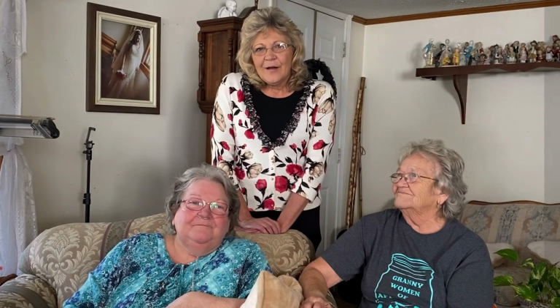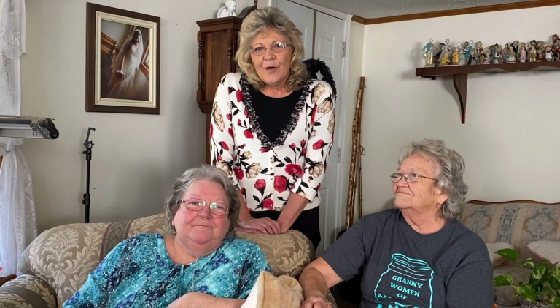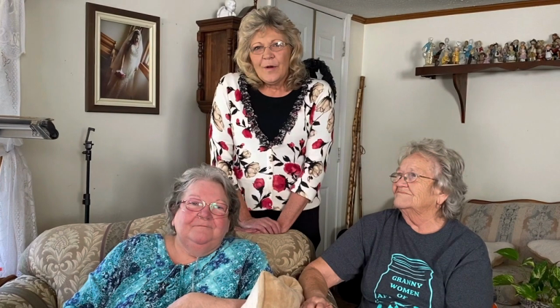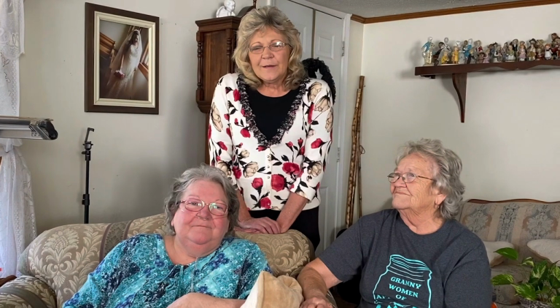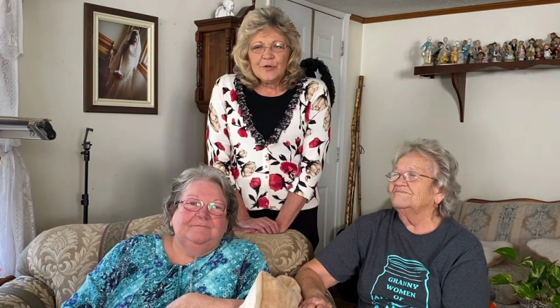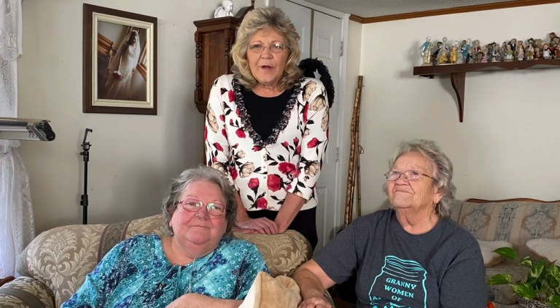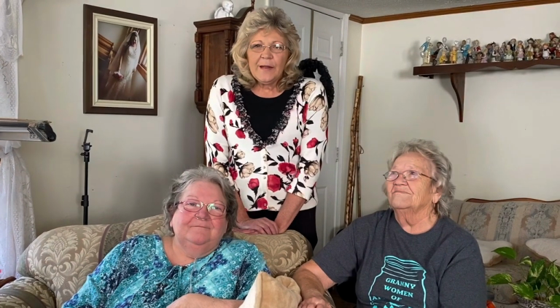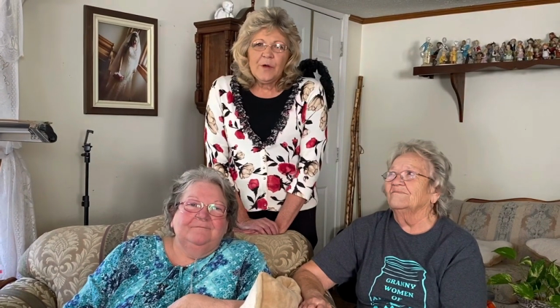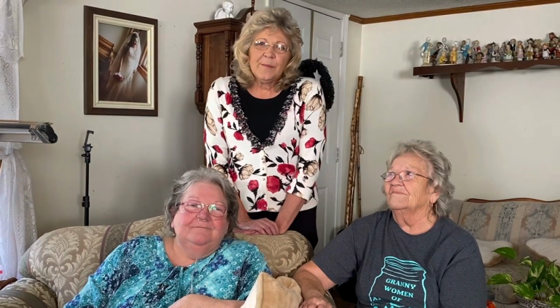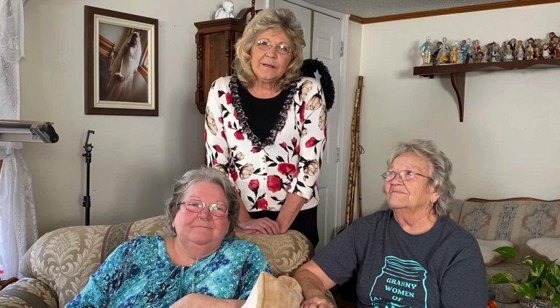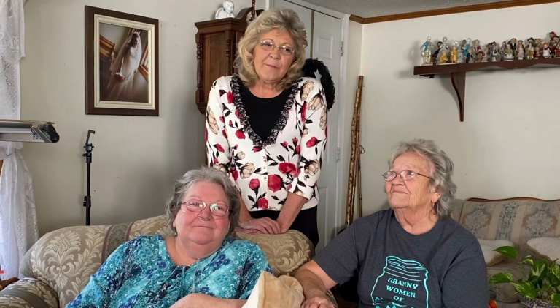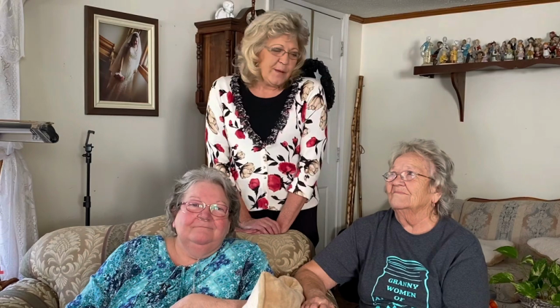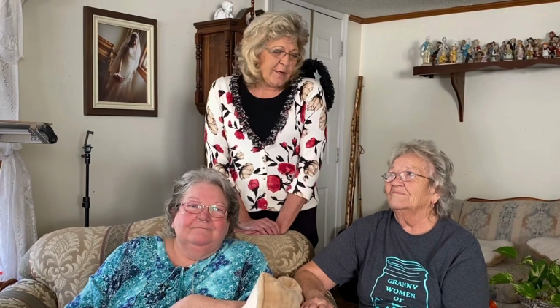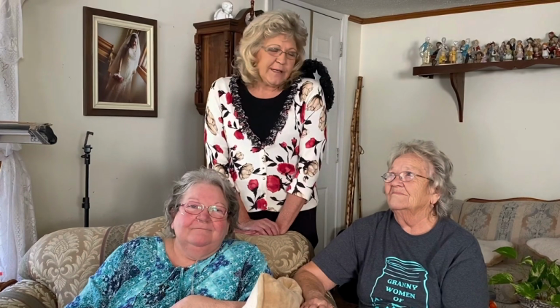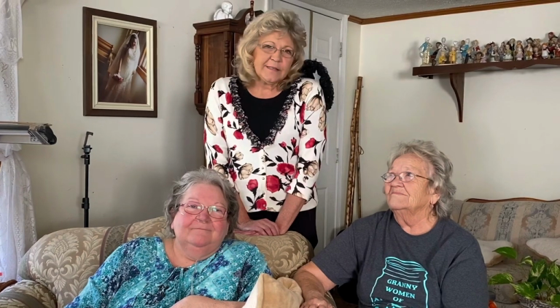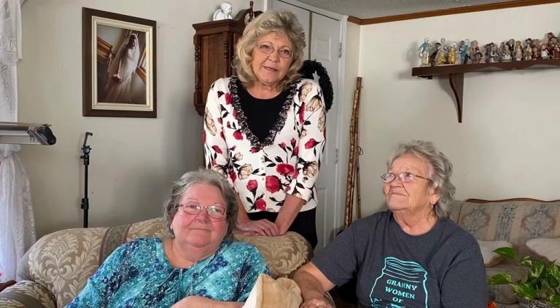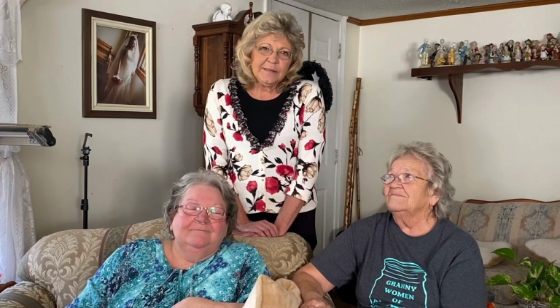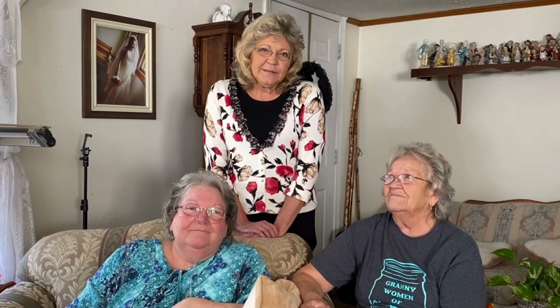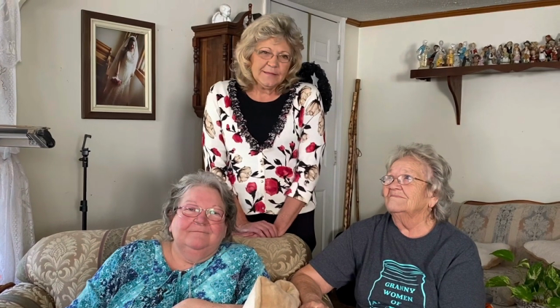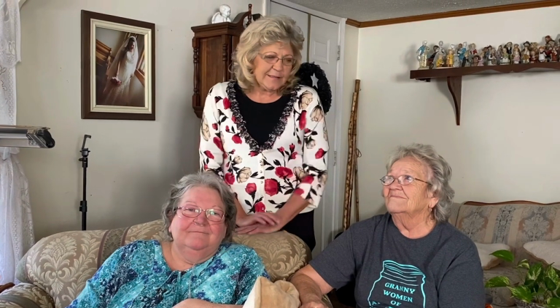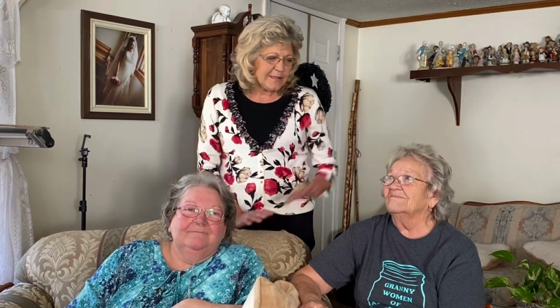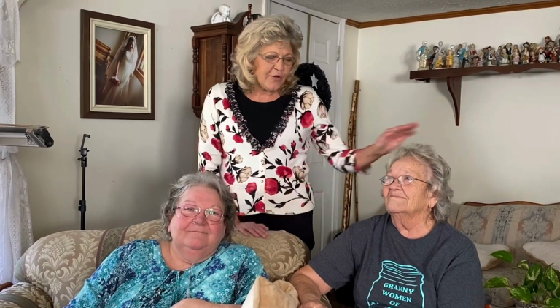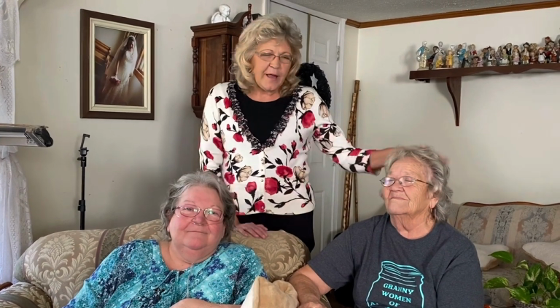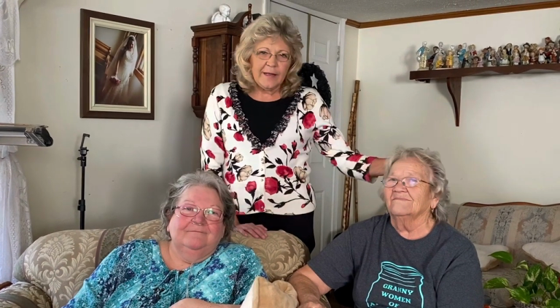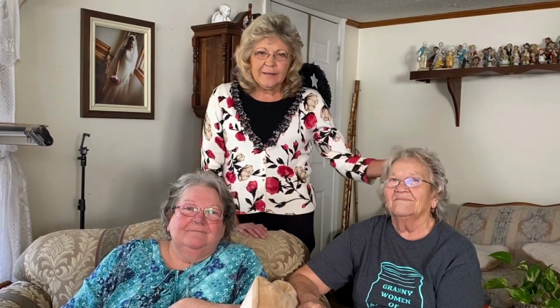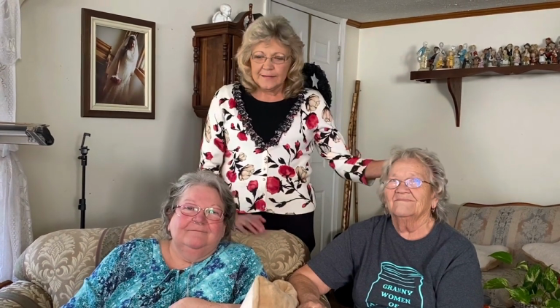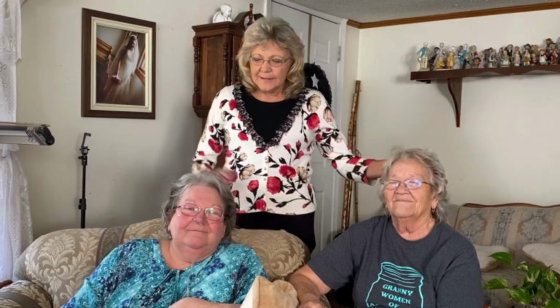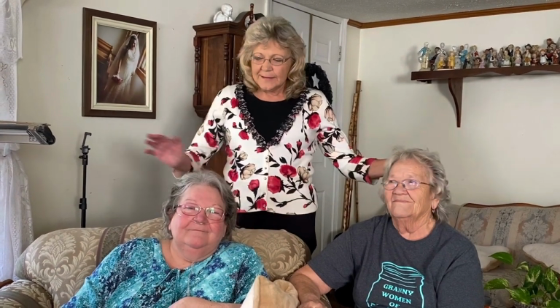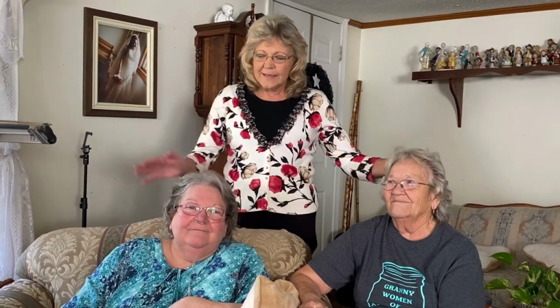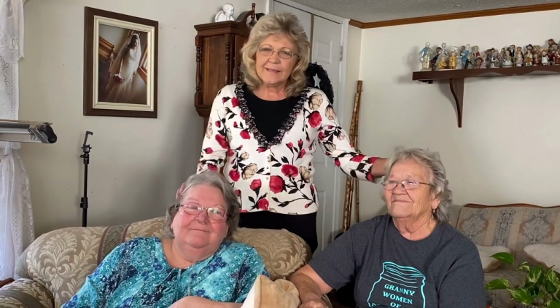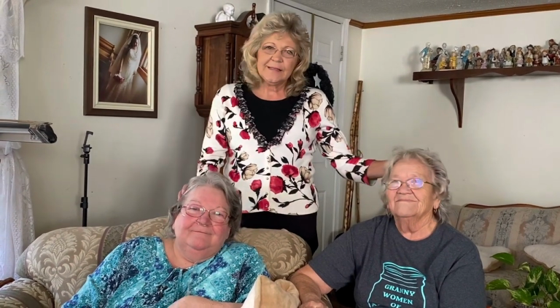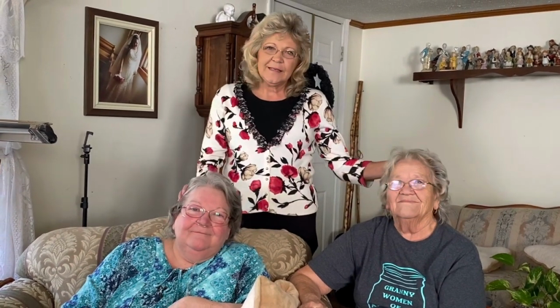Welcome to Grannywomen. I'm Meemaw Dixie, this is Granny, and I'm Cindy.